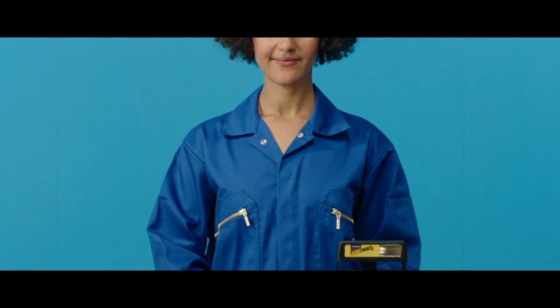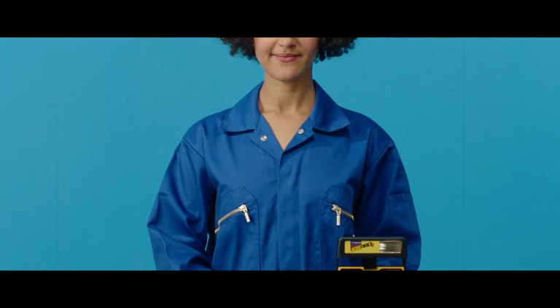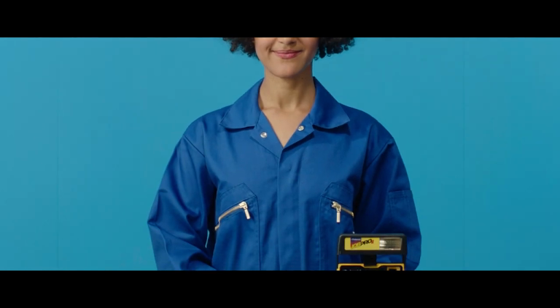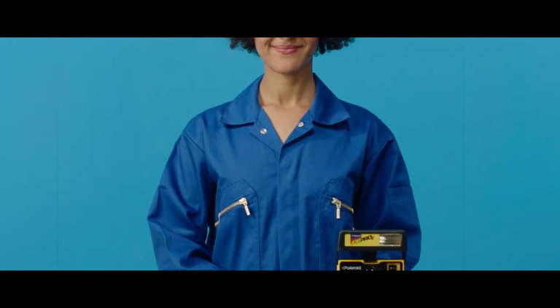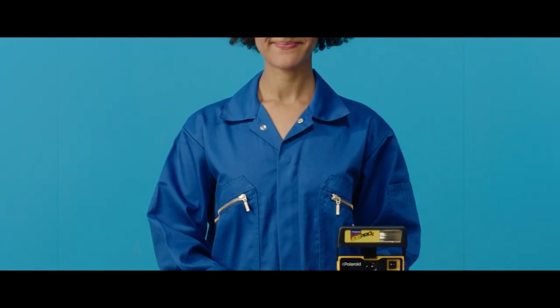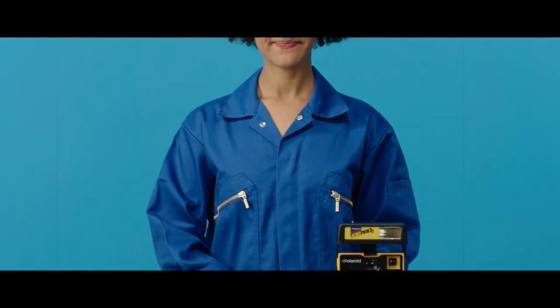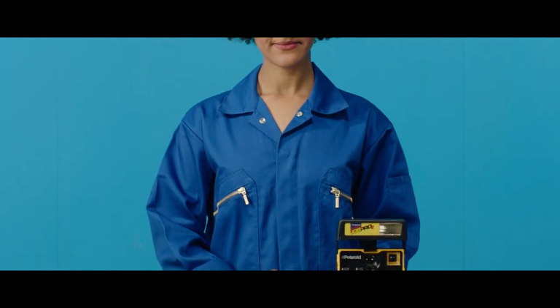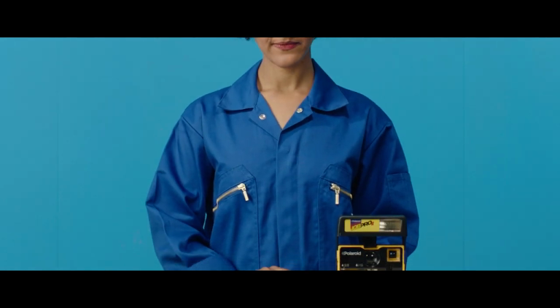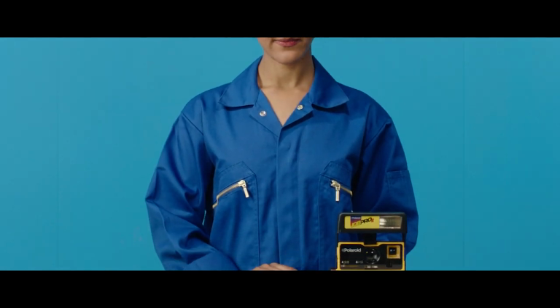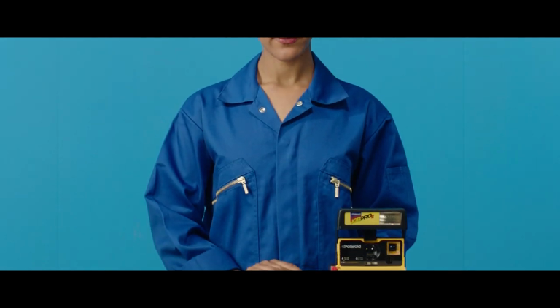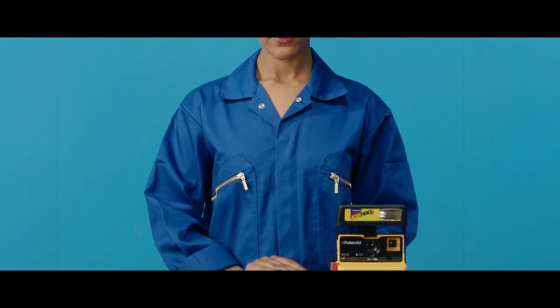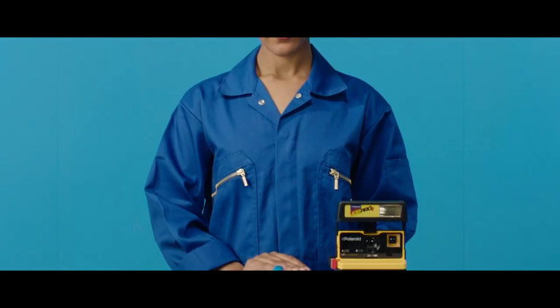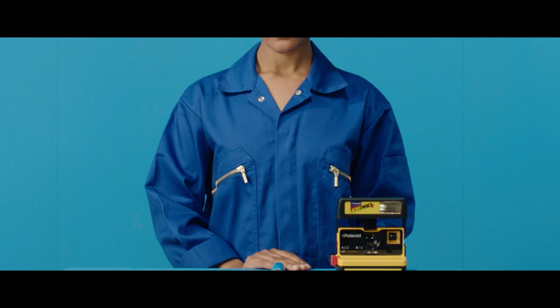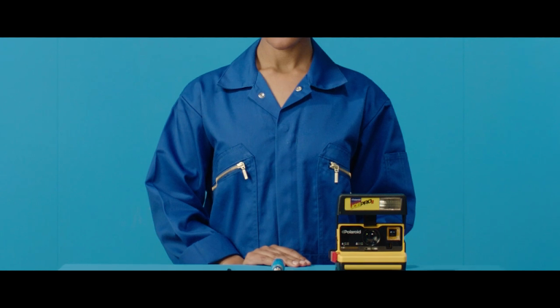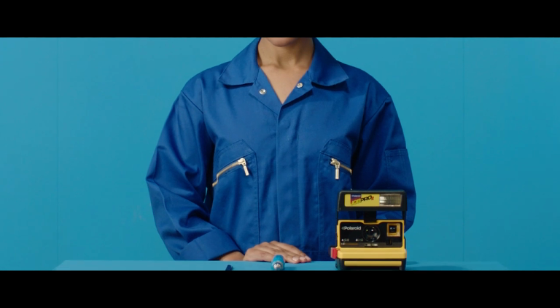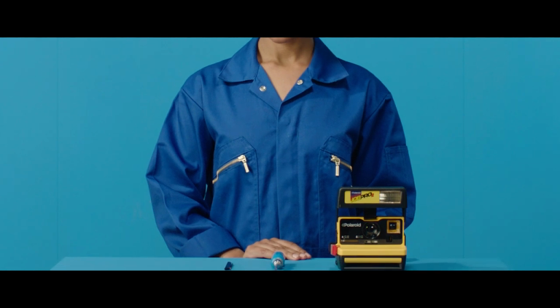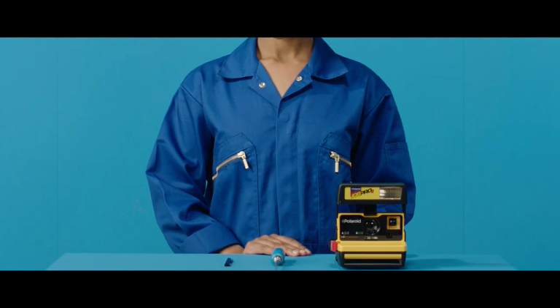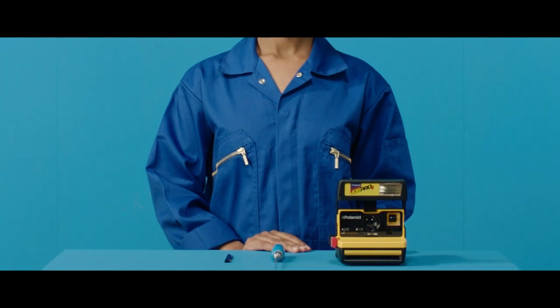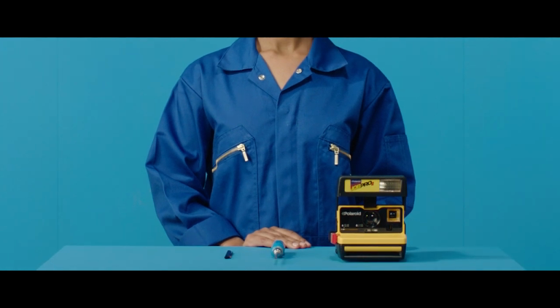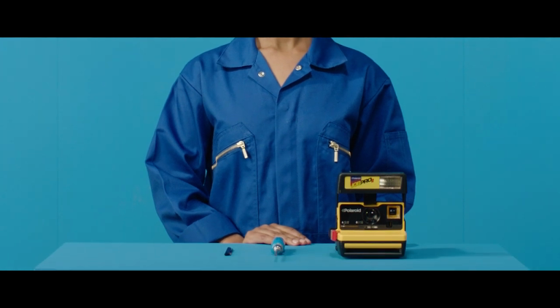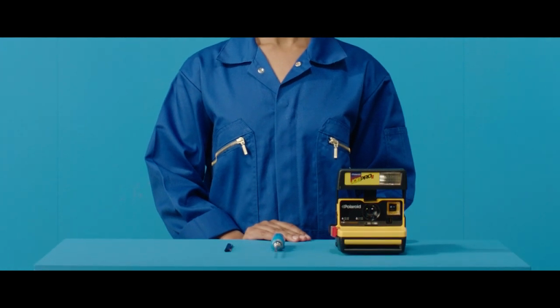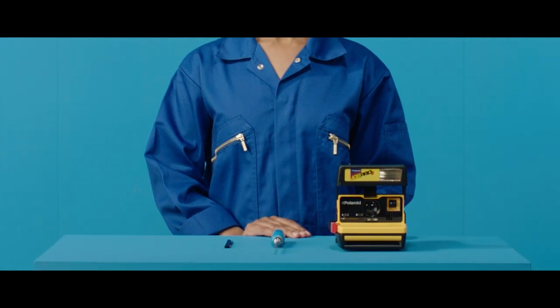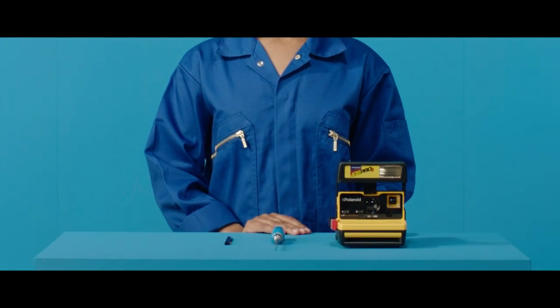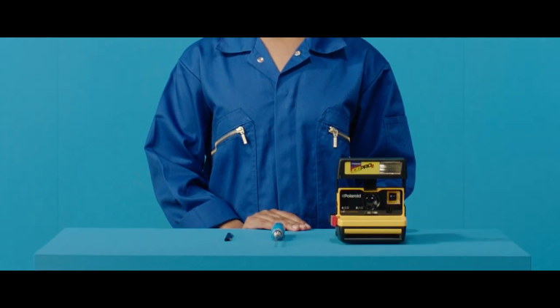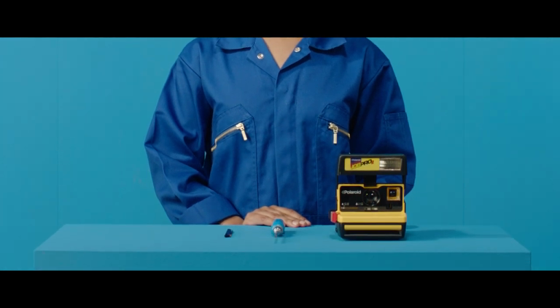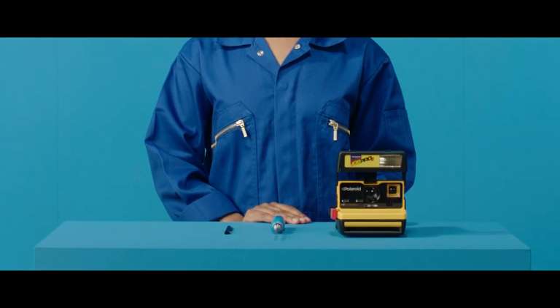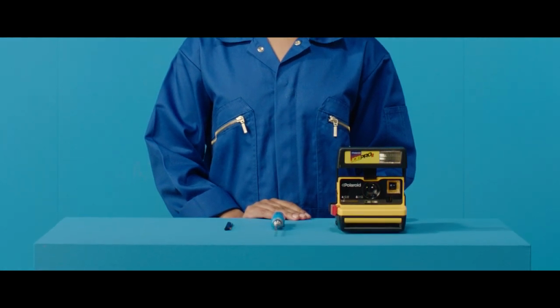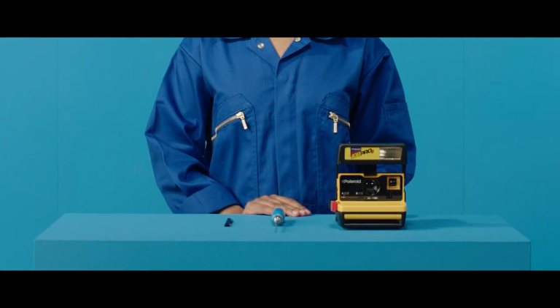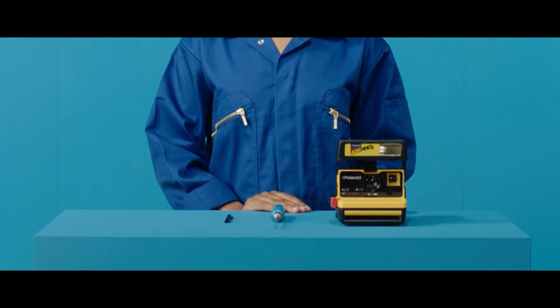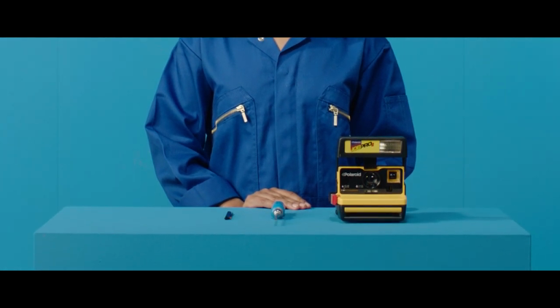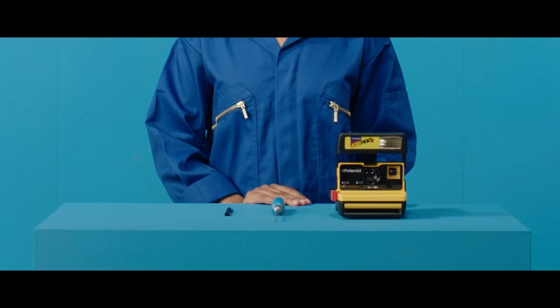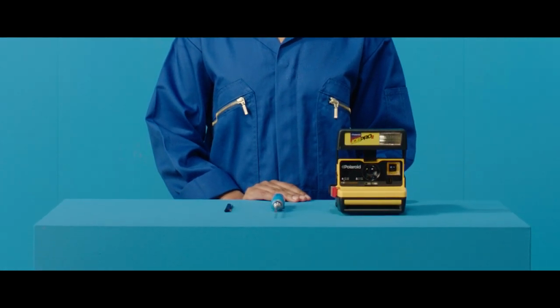First, you'll need these tools: a standard flathead screwdriver, your film shield for Polaroid box type cameras, and your camera.